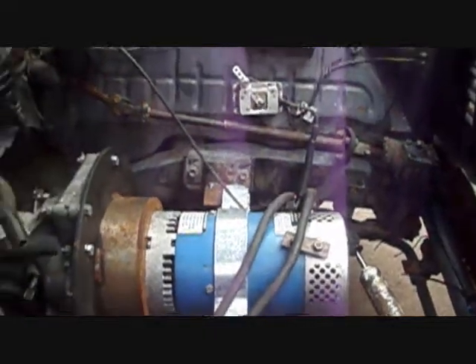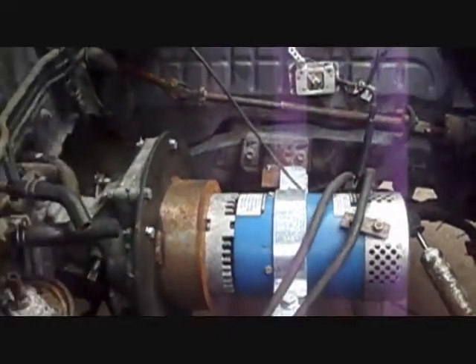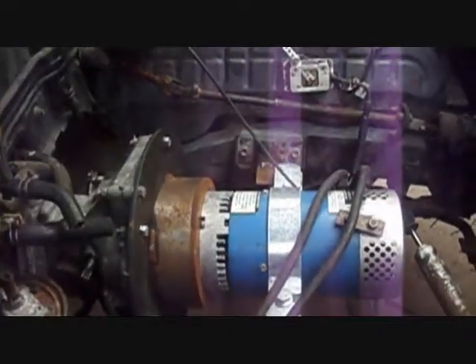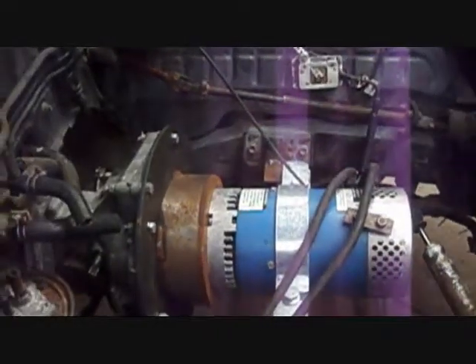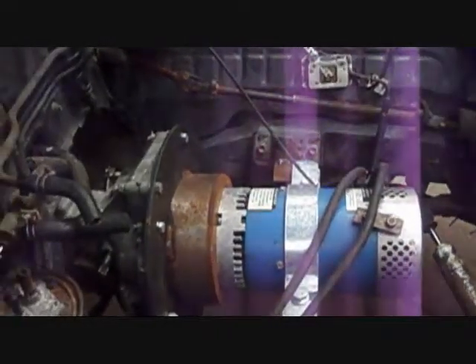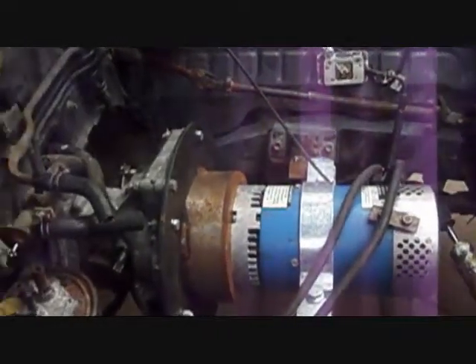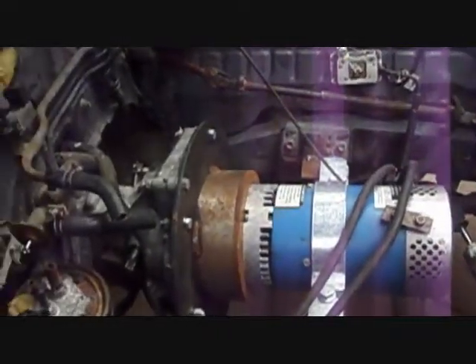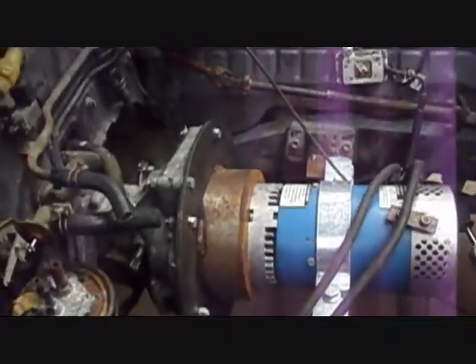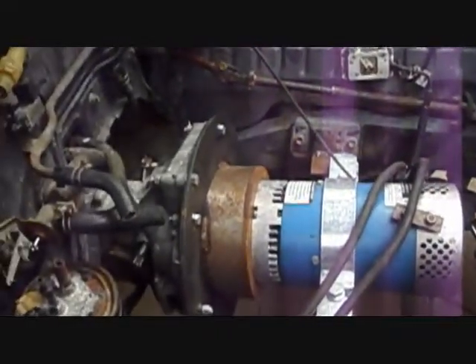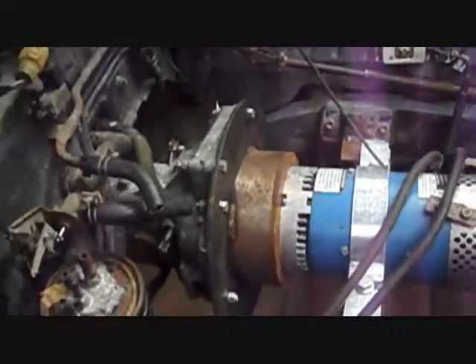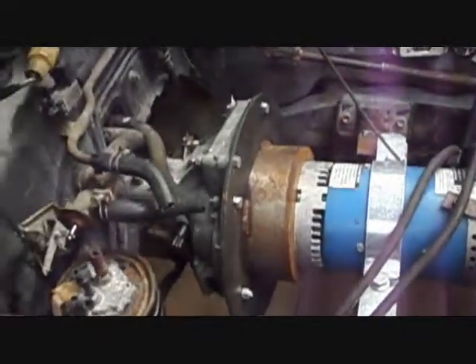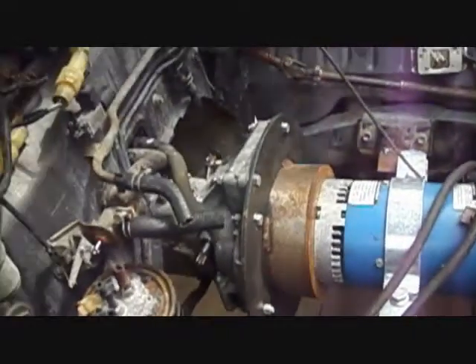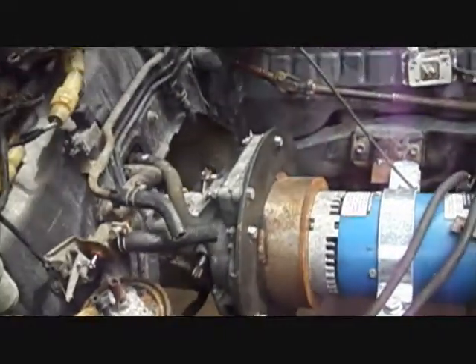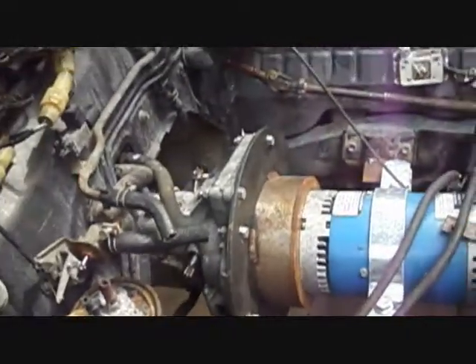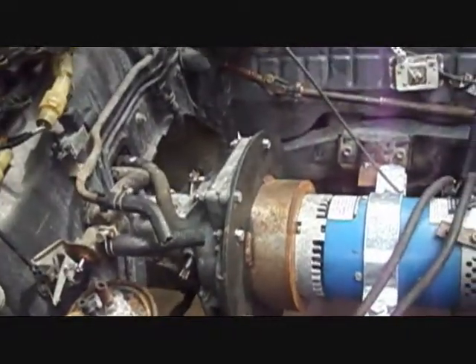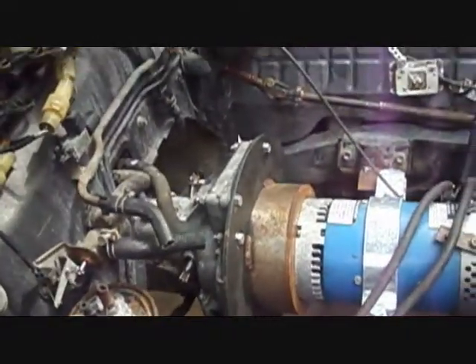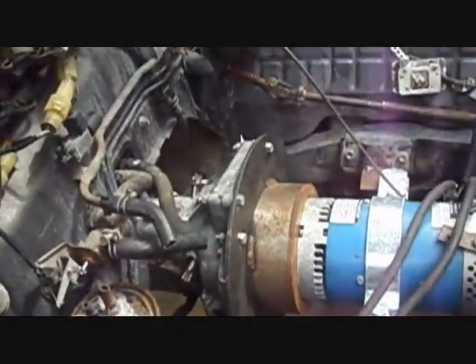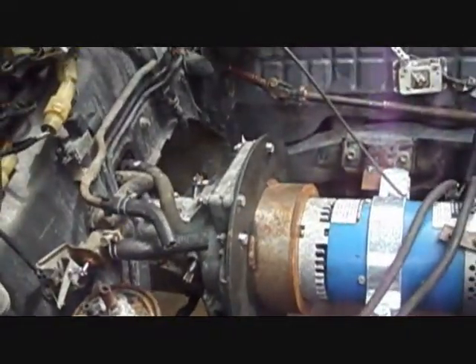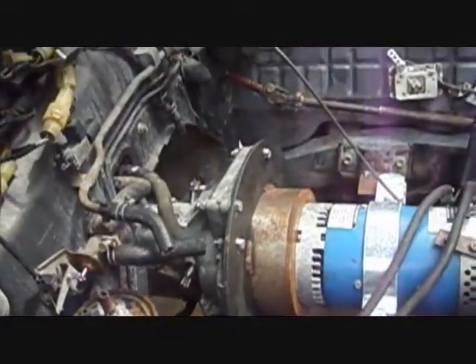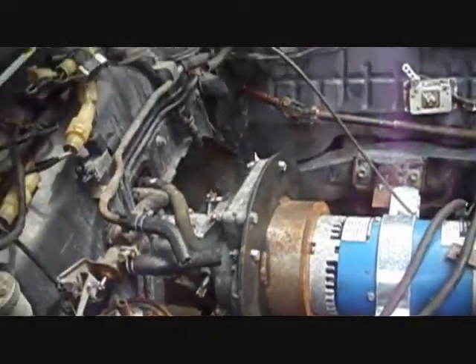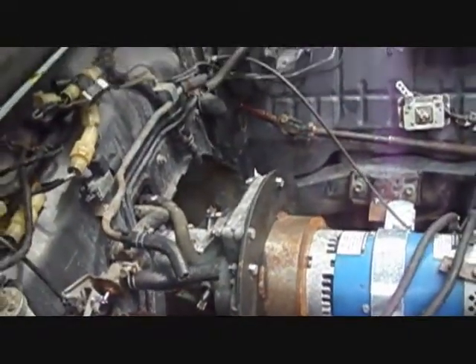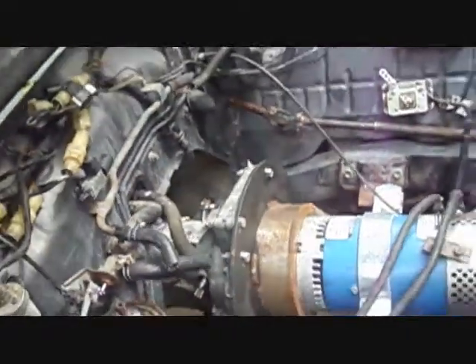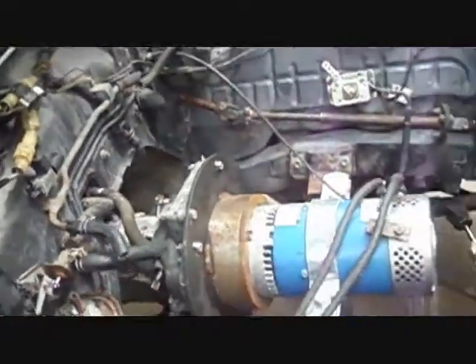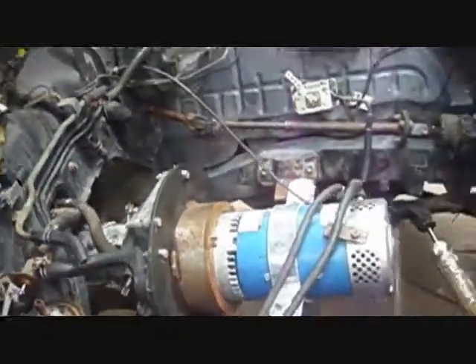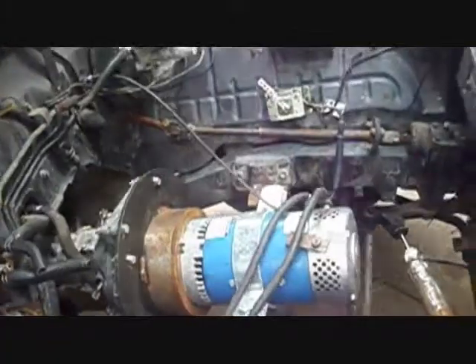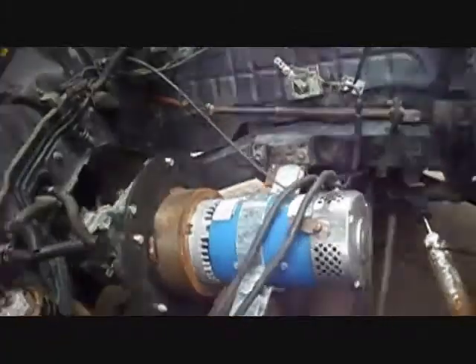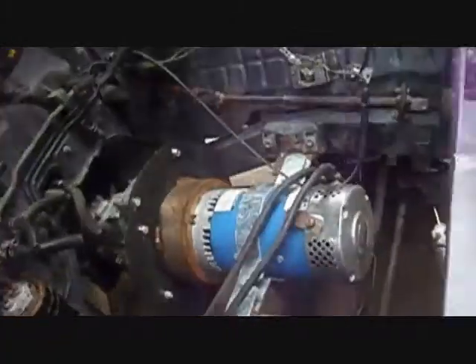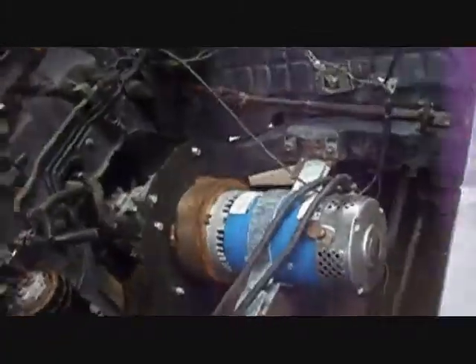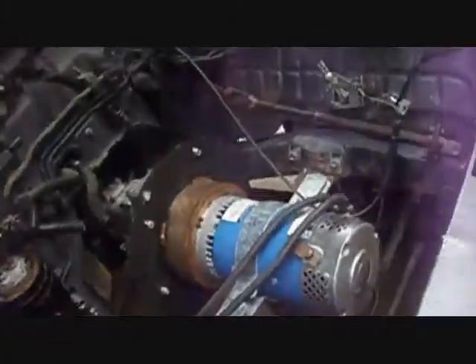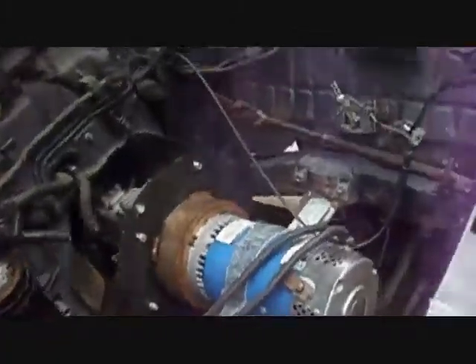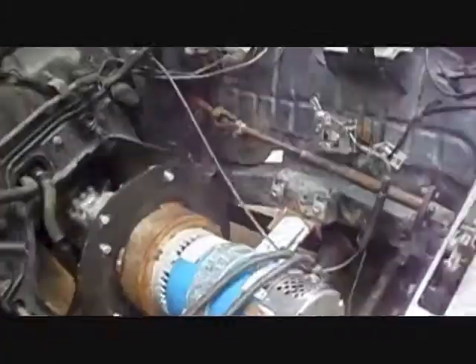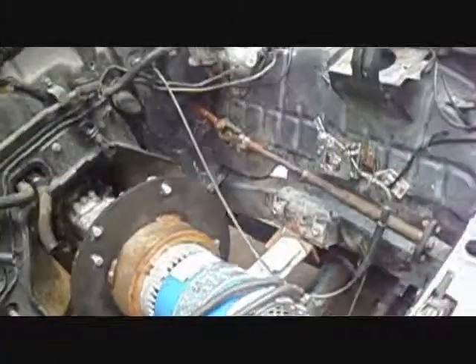We're going to have to build us a transmission torque bar.